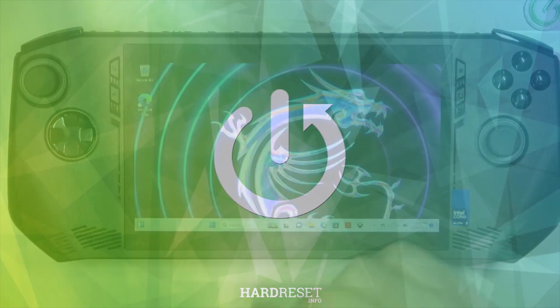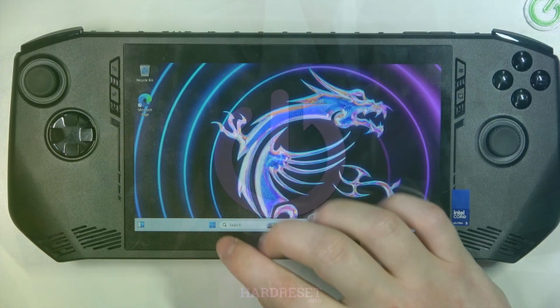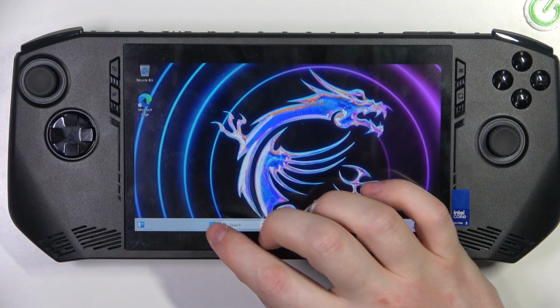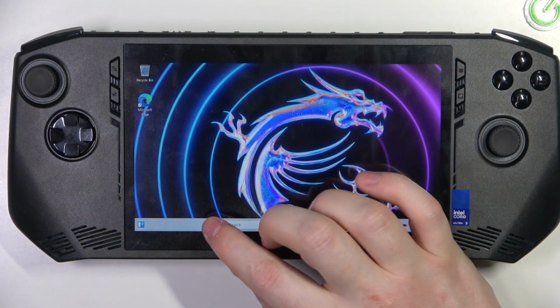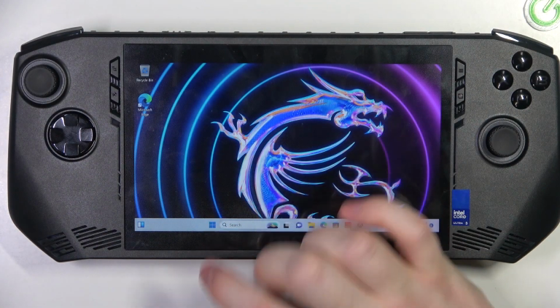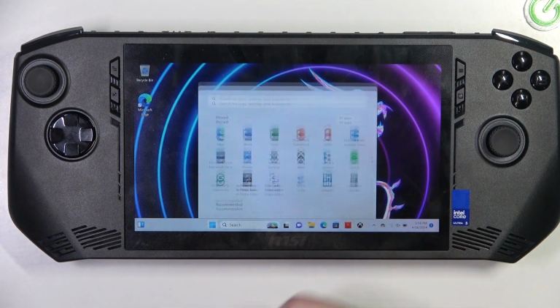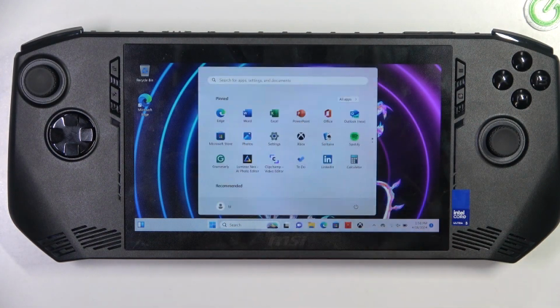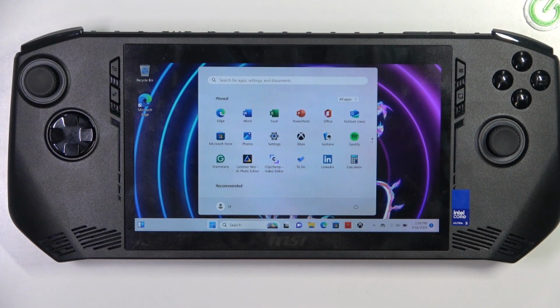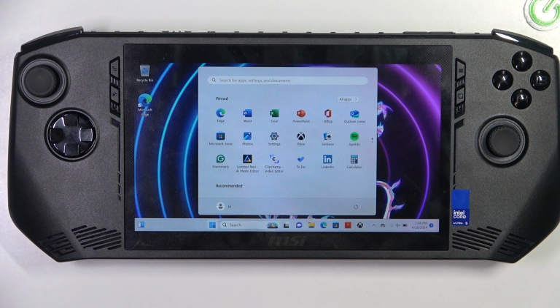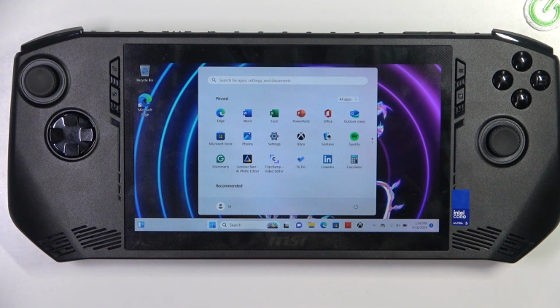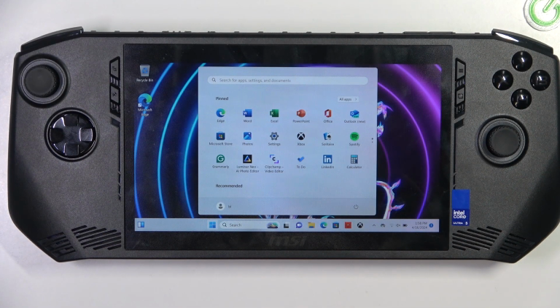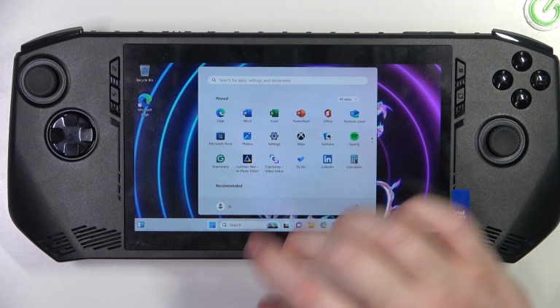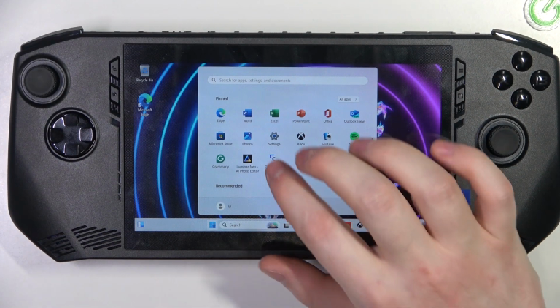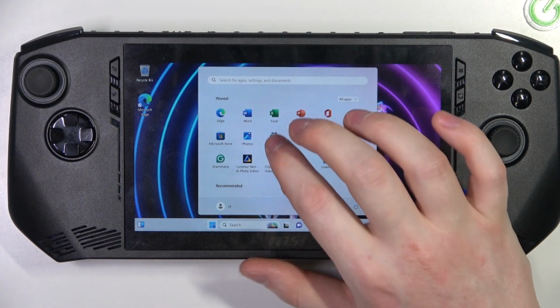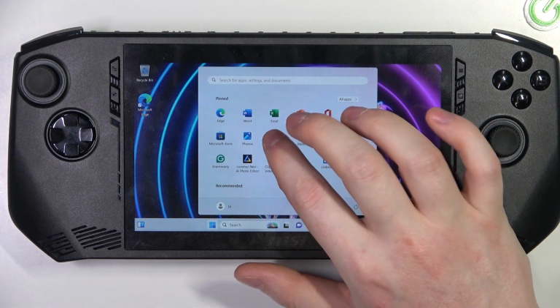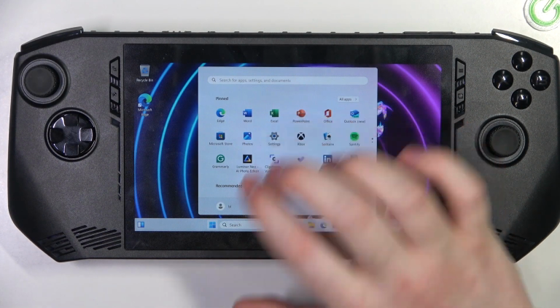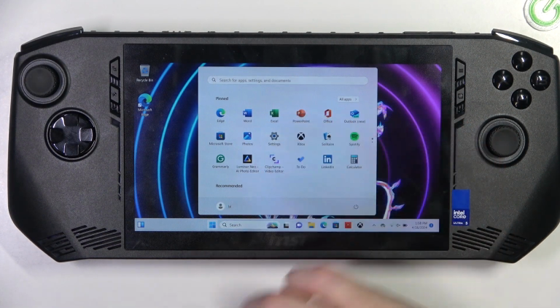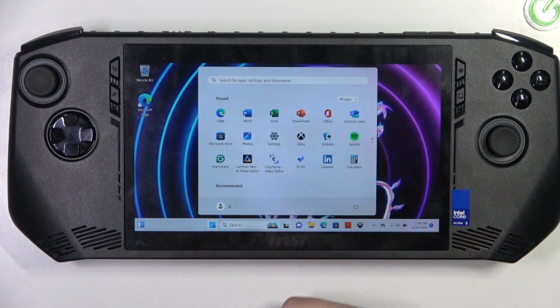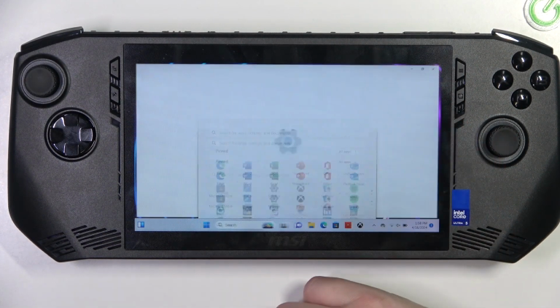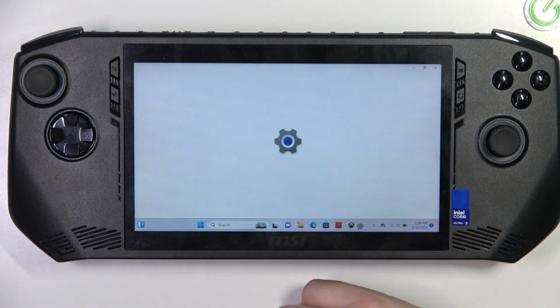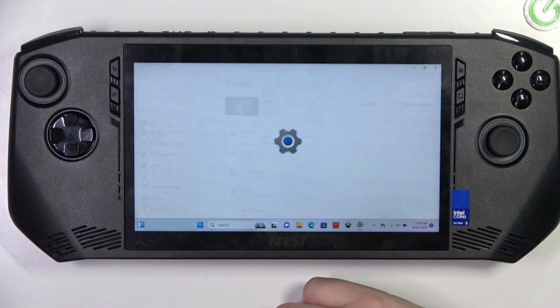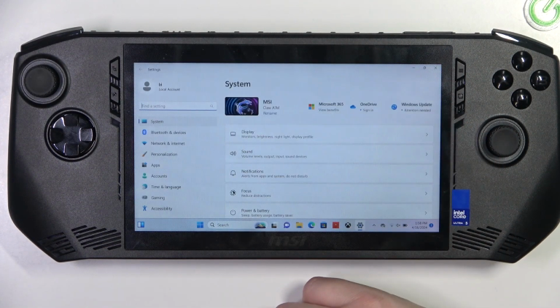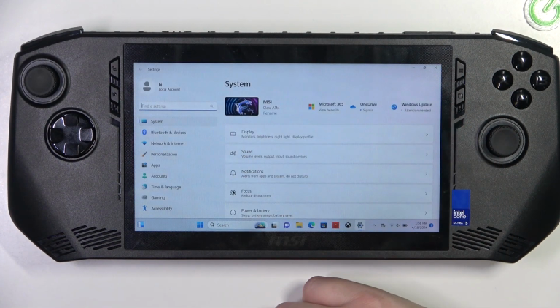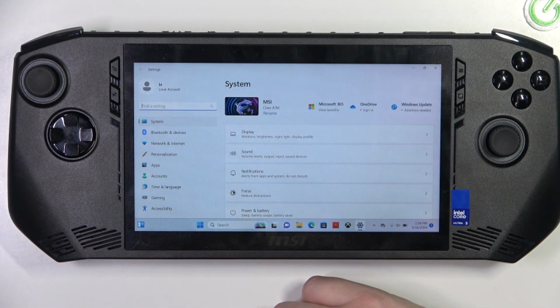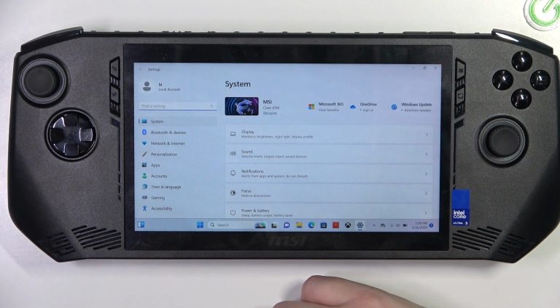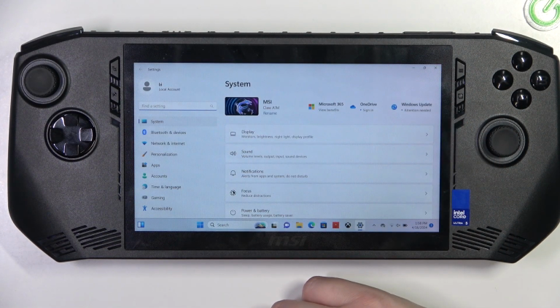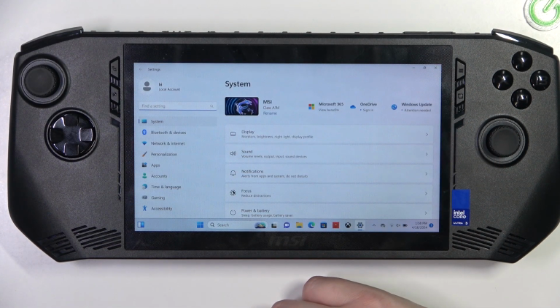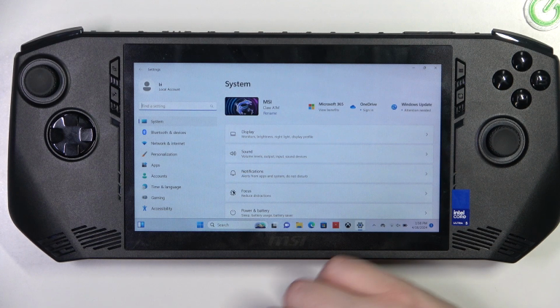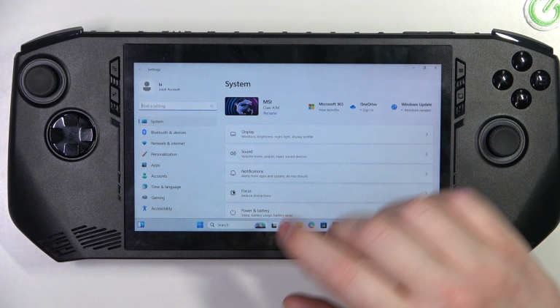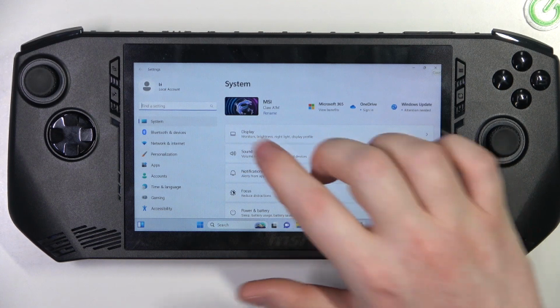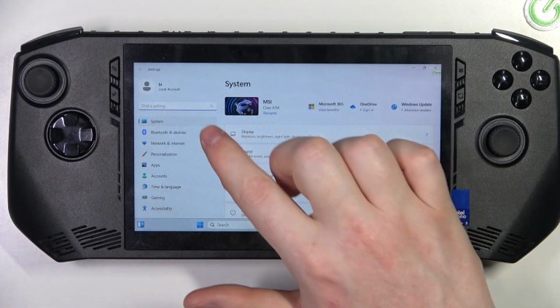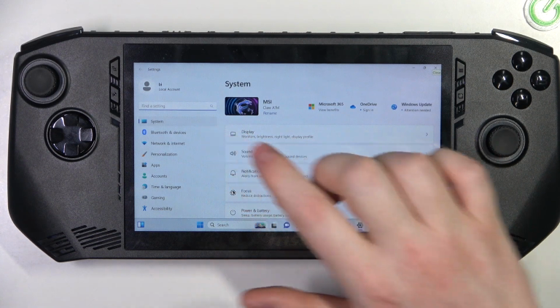To do this, first we'll need to click on the Start menu, navigate to Settings, and enter System.